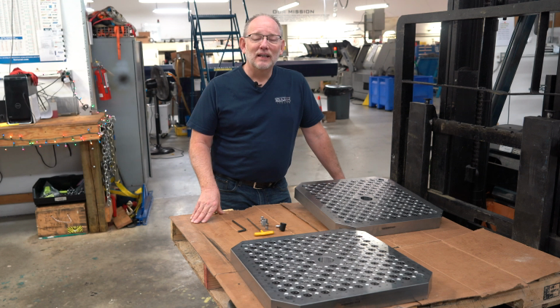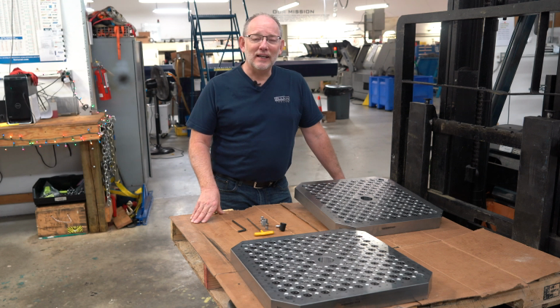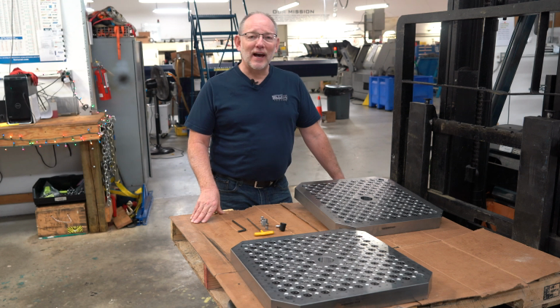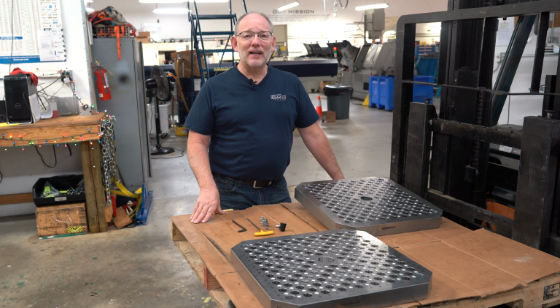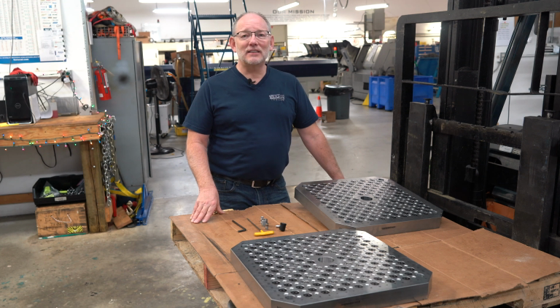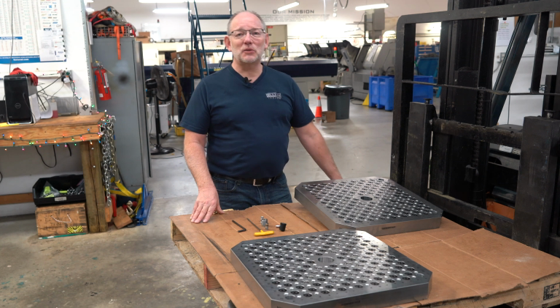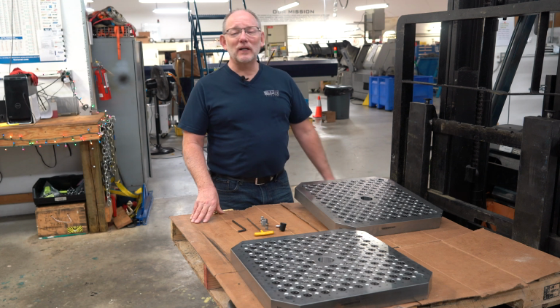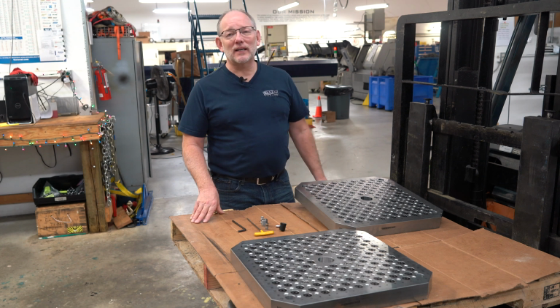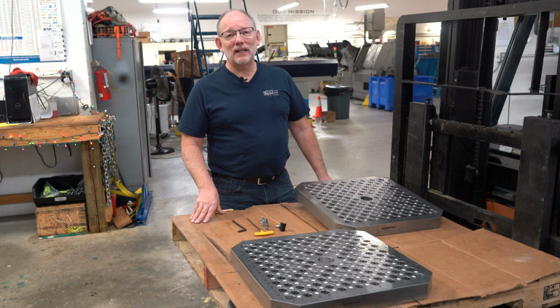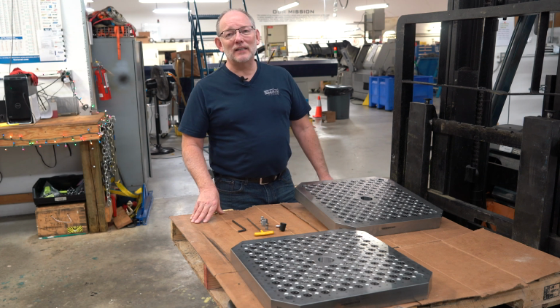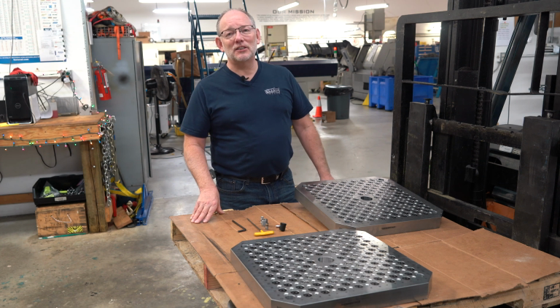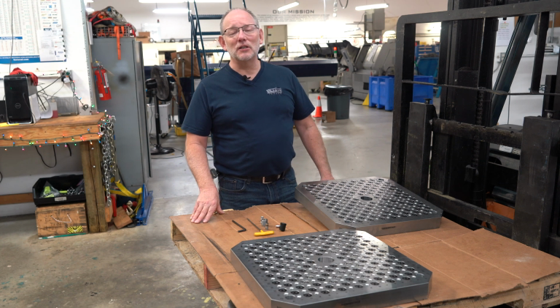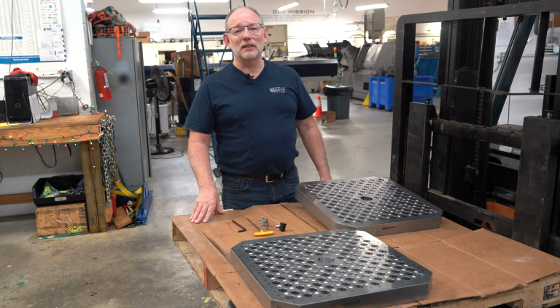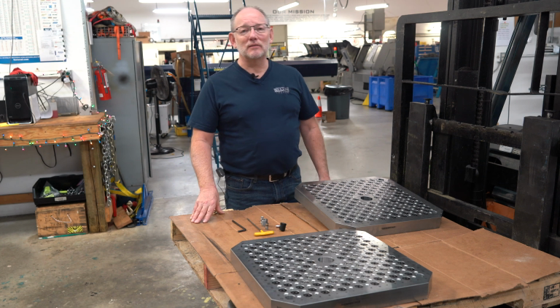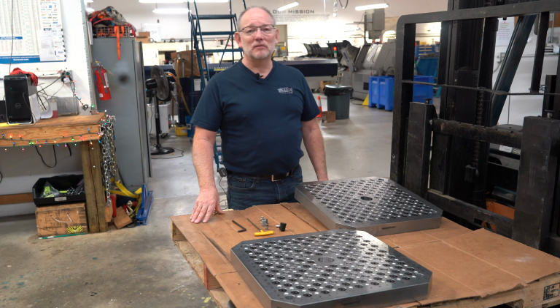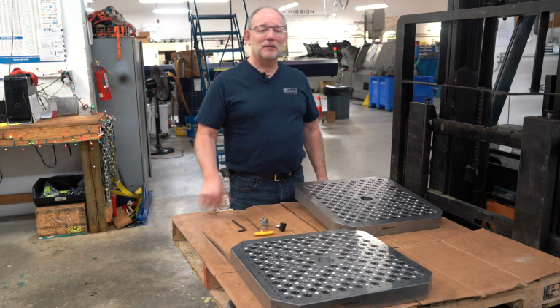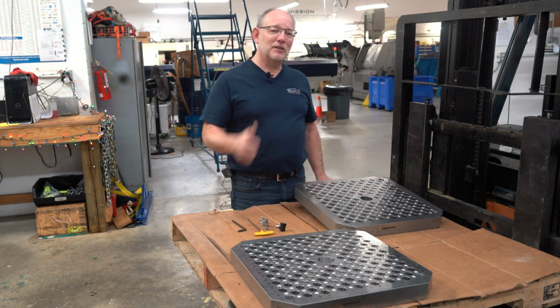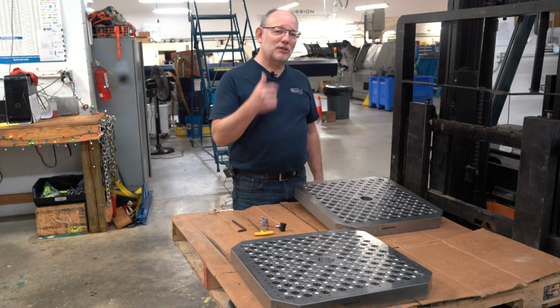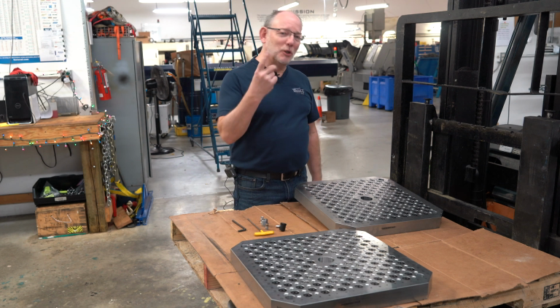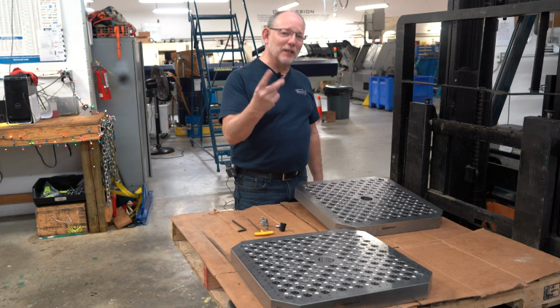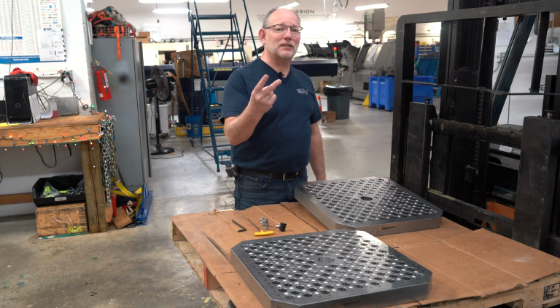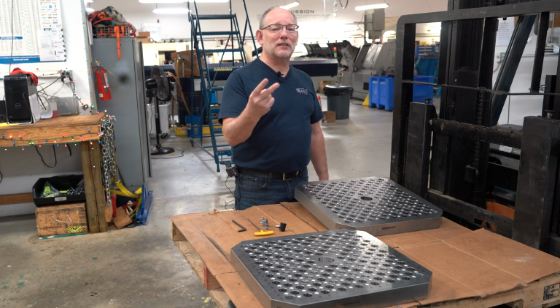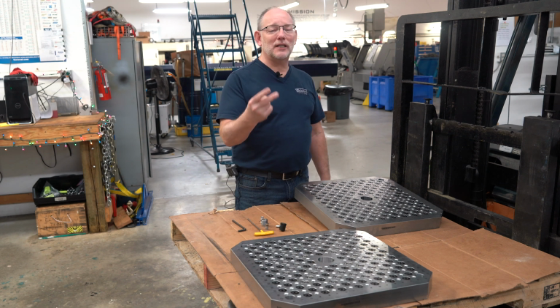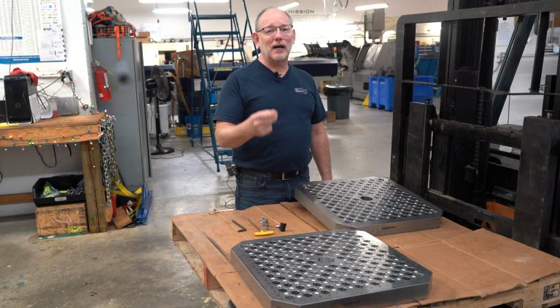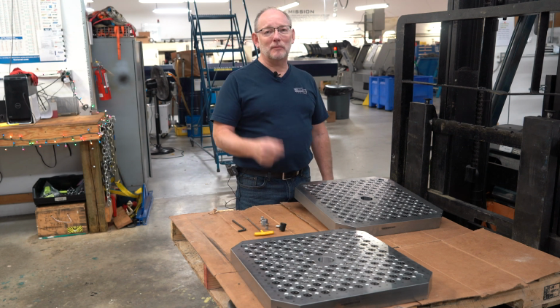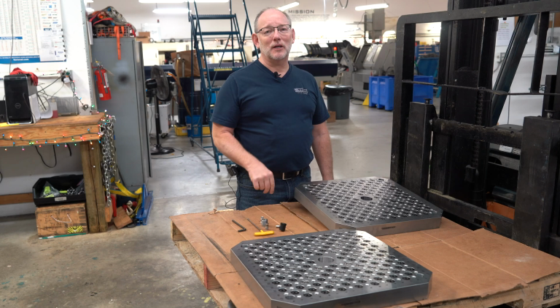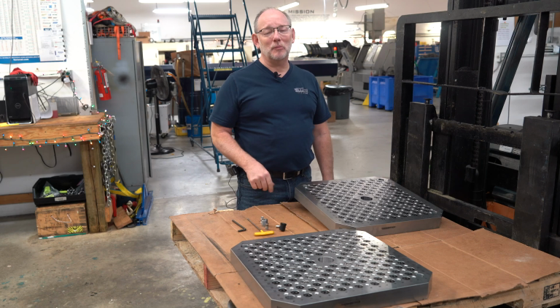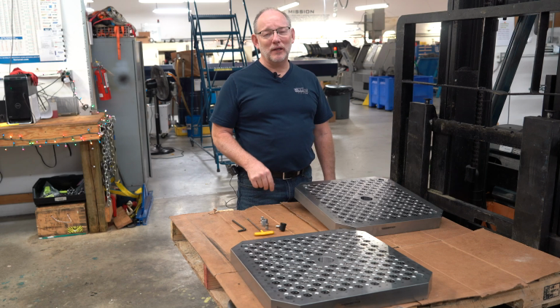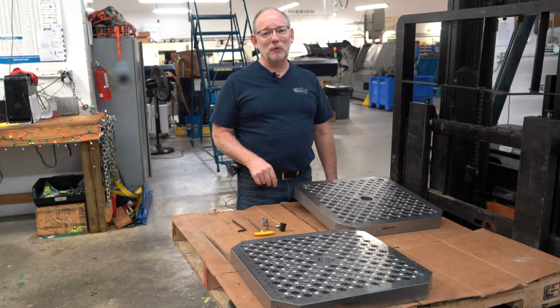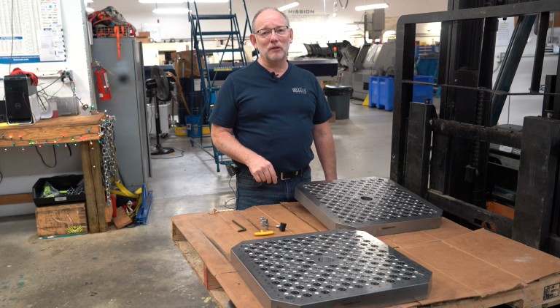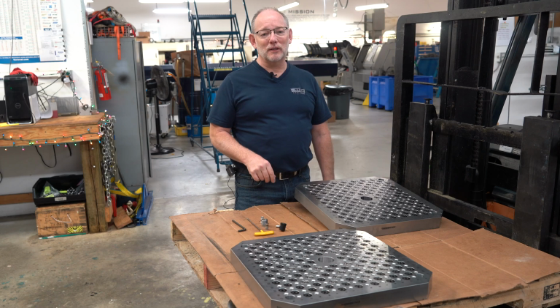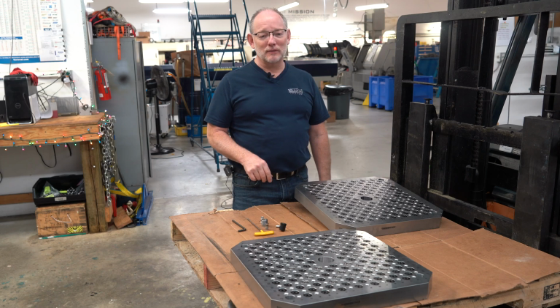Hey guys, it's Rick at Elijah Tooling. Give me two minutes of your time — I'll make it worth it.